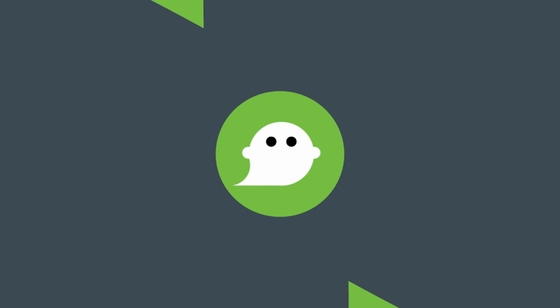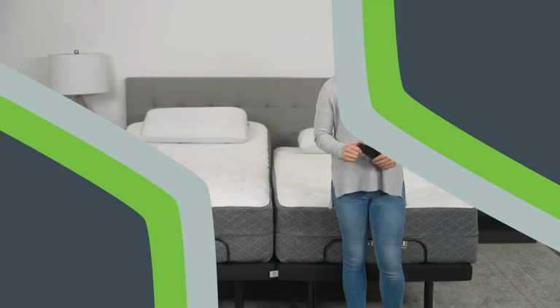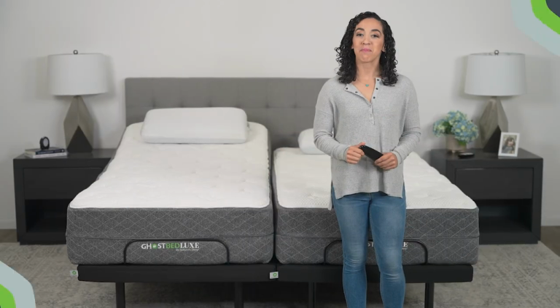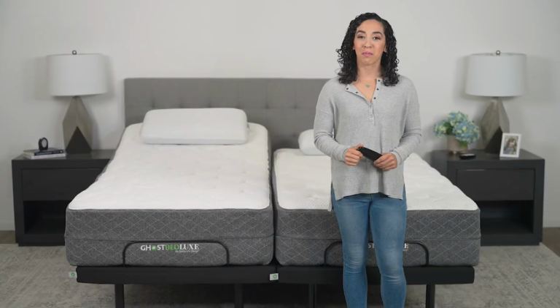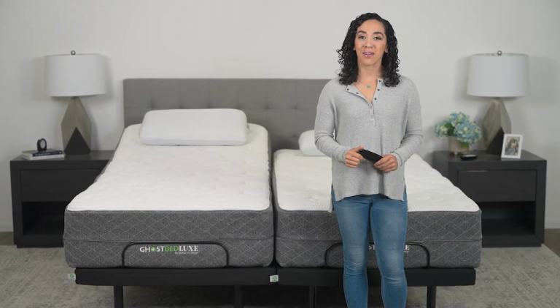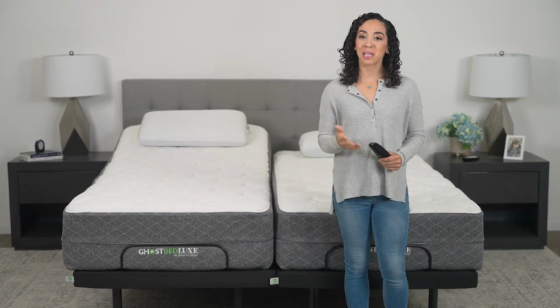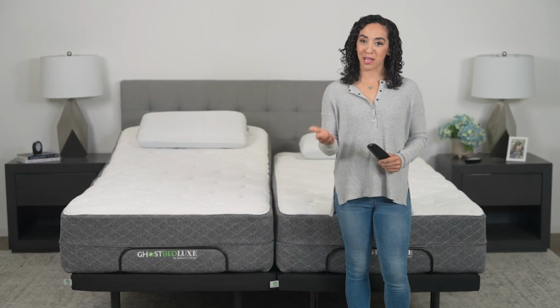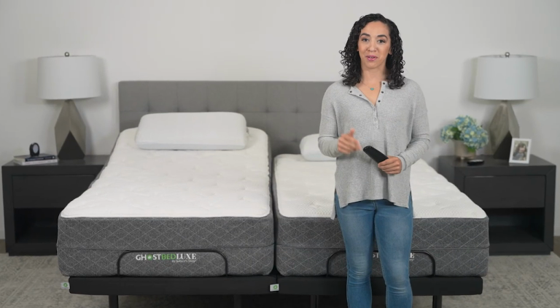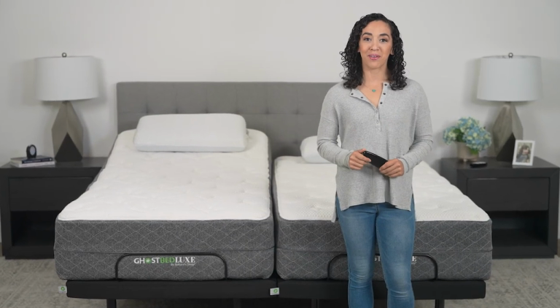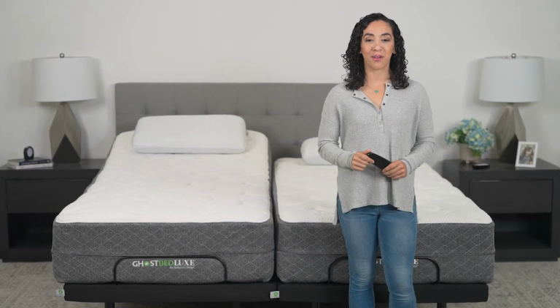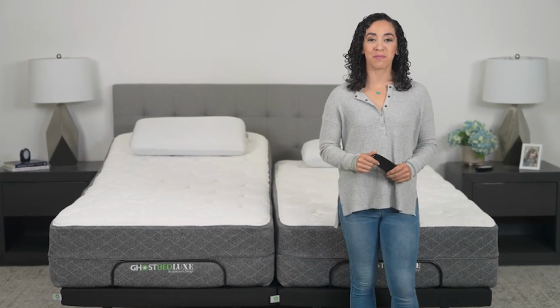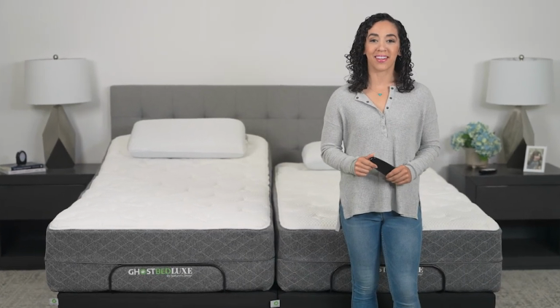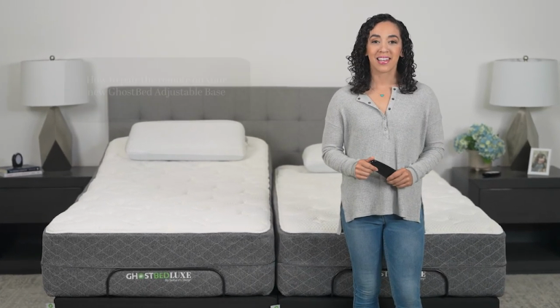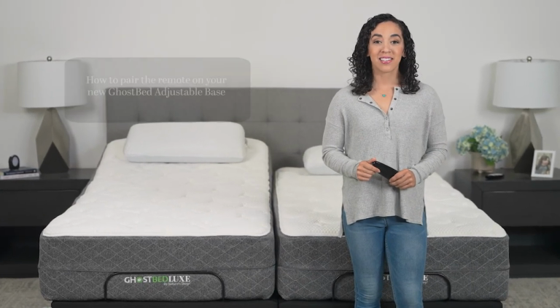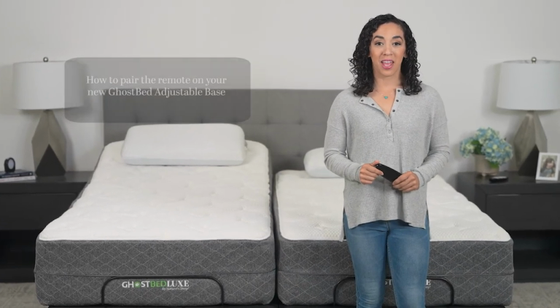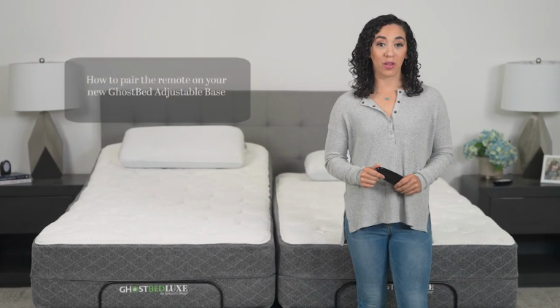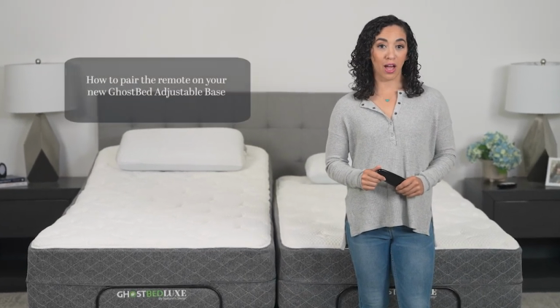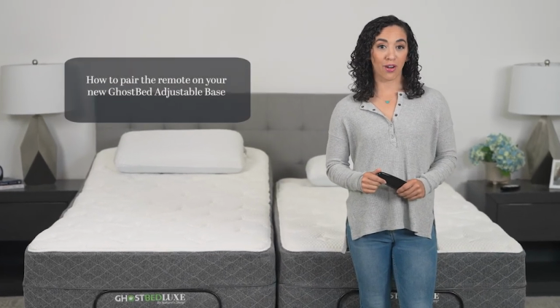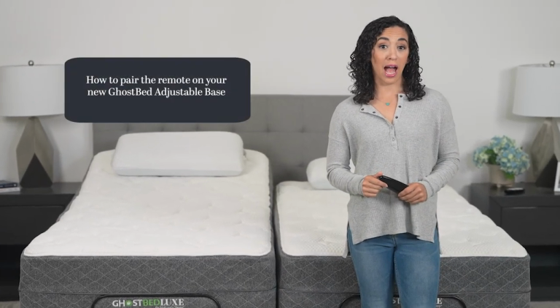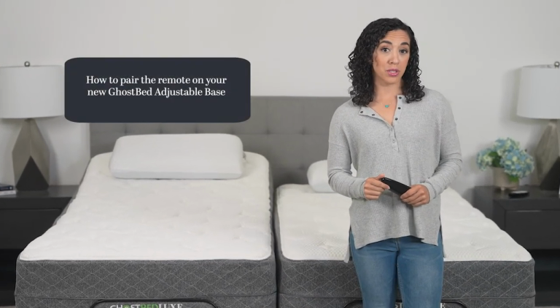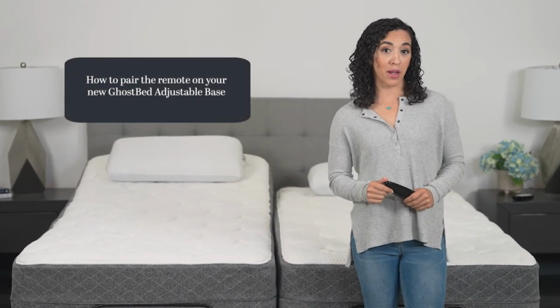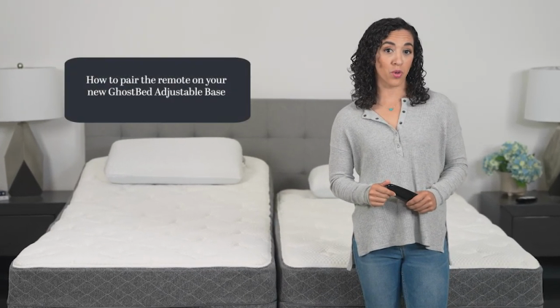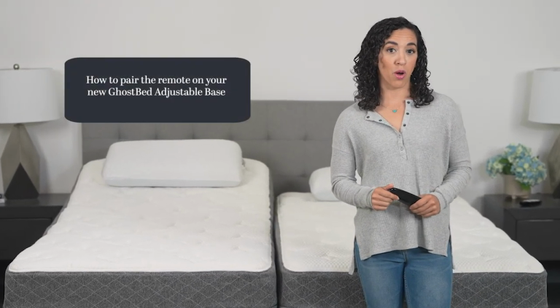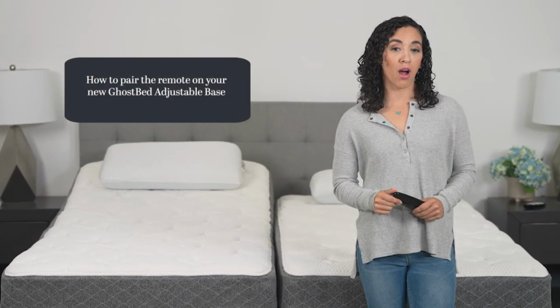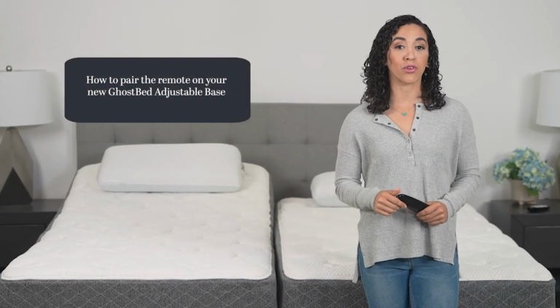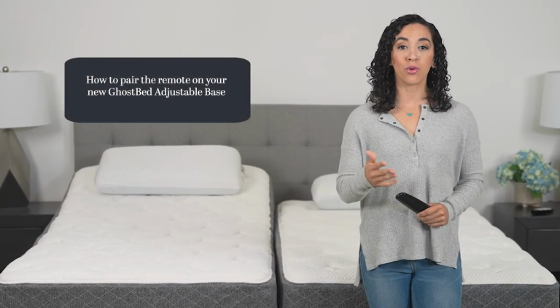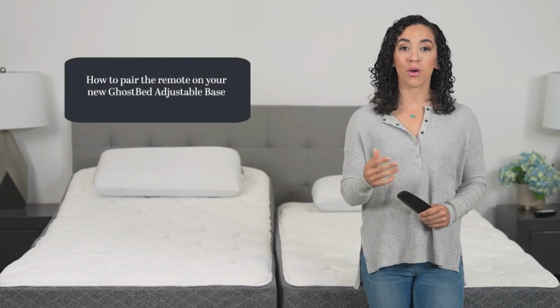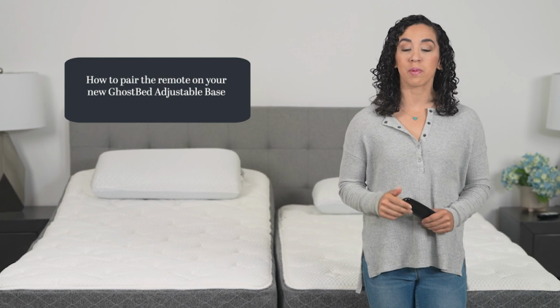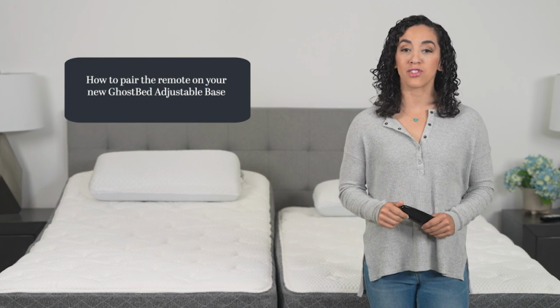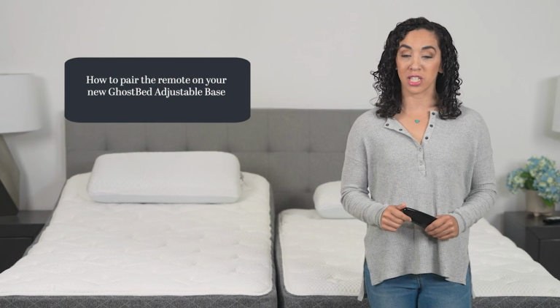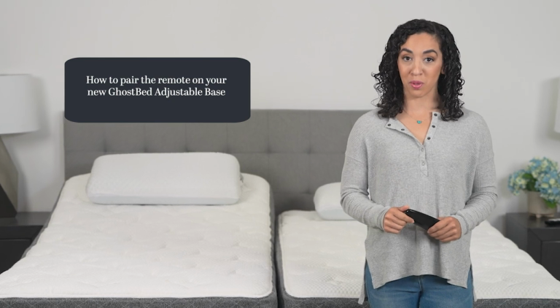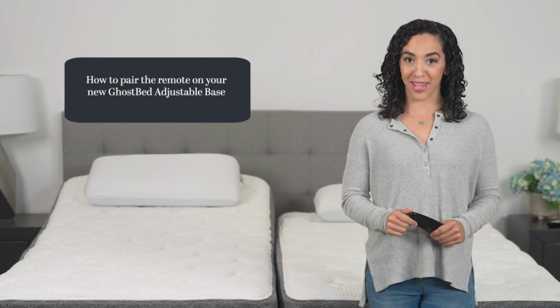Hi, I'm Amber, a sleep expert here at GhostBed. Today, we'll cover how to pair the remote on your new GhostBed adjustable base.